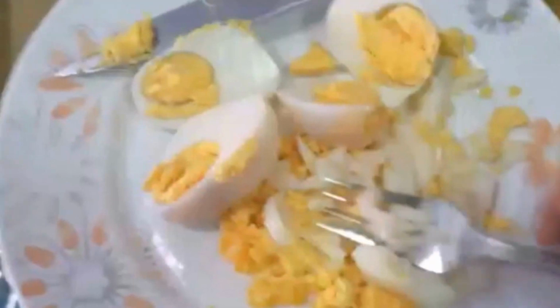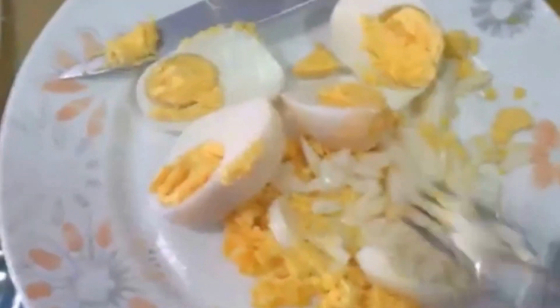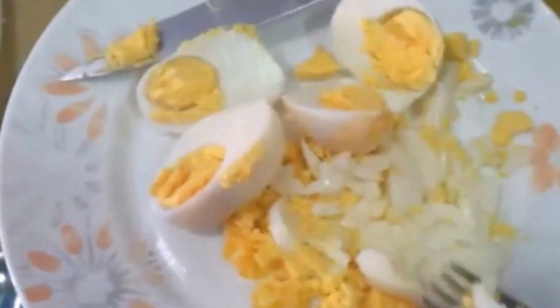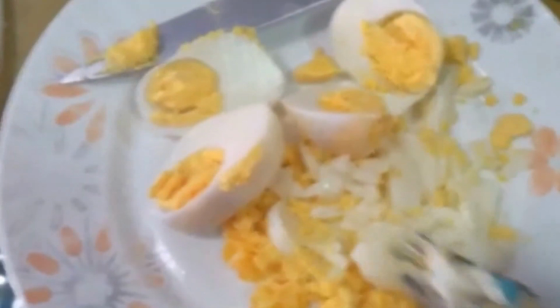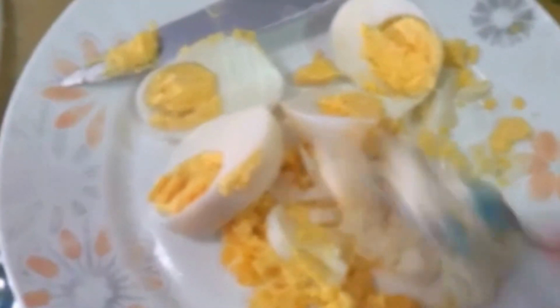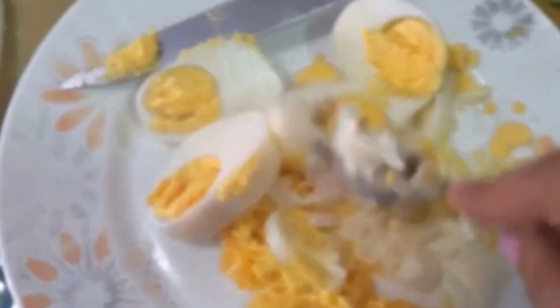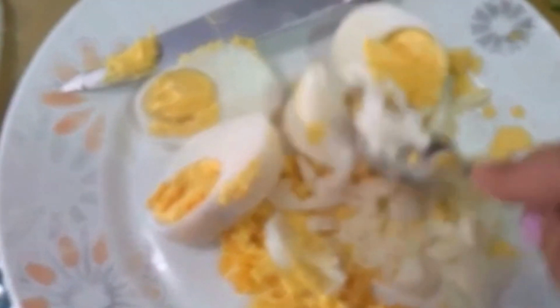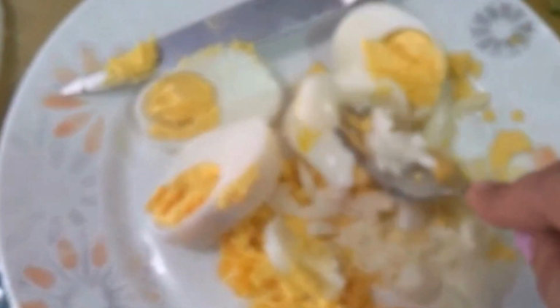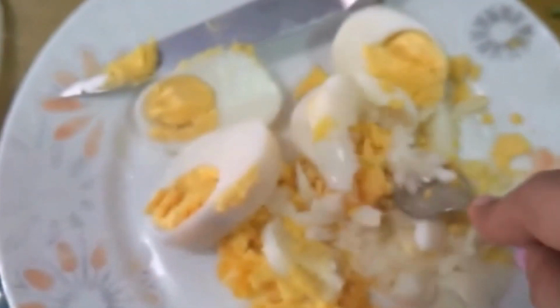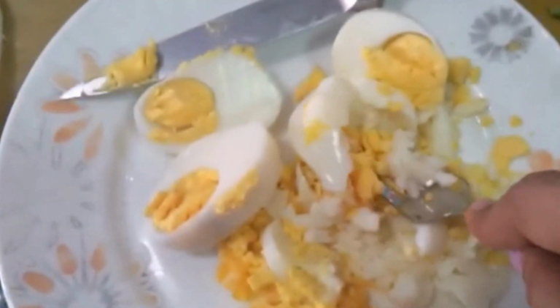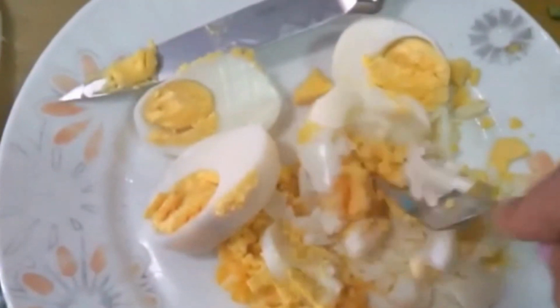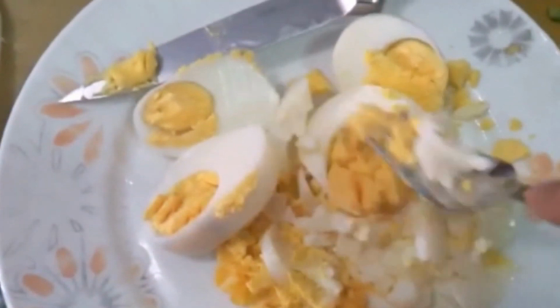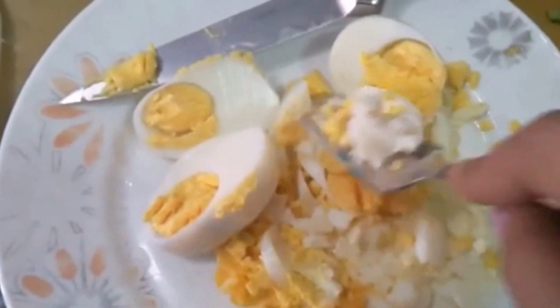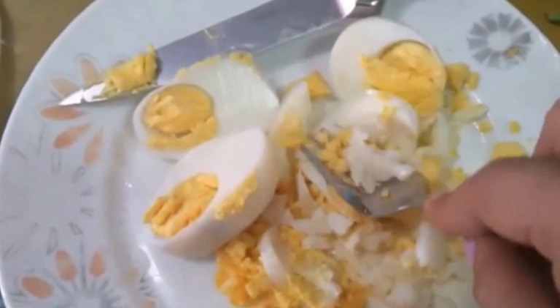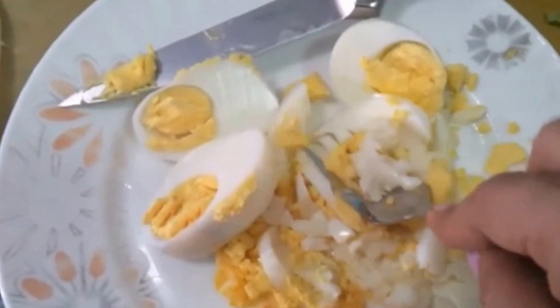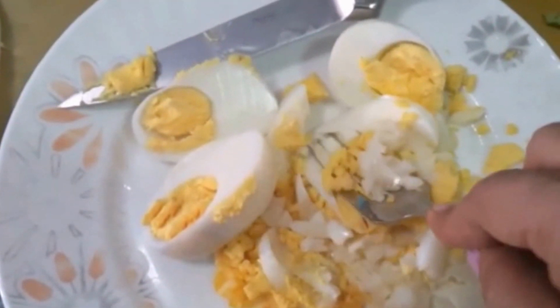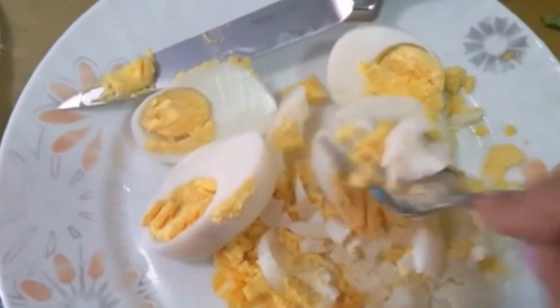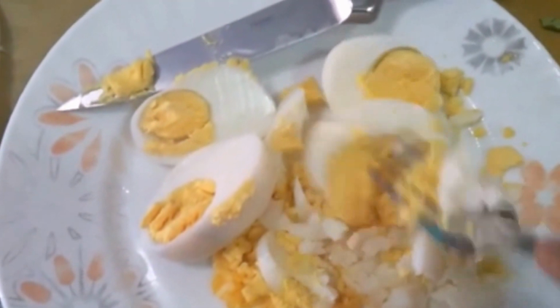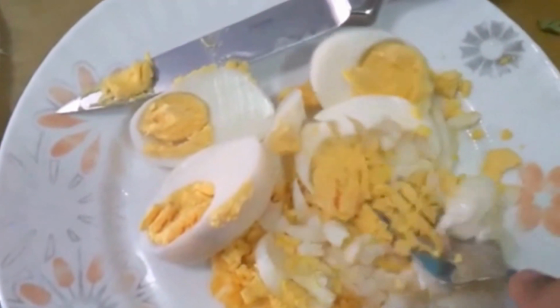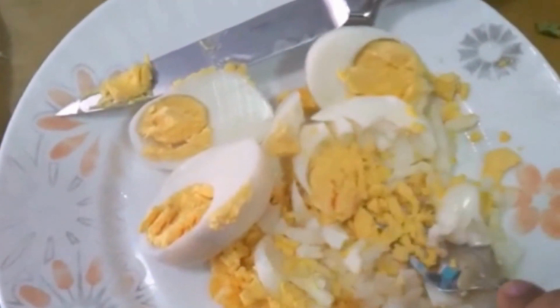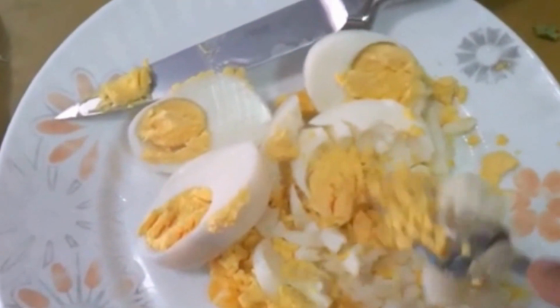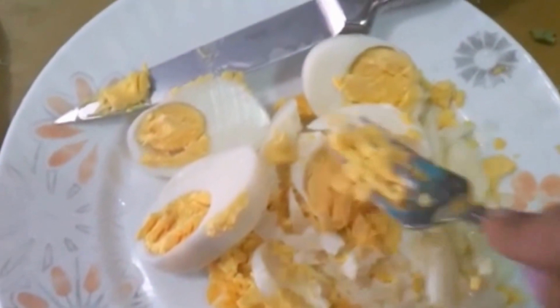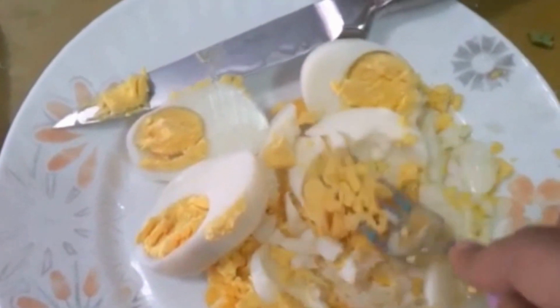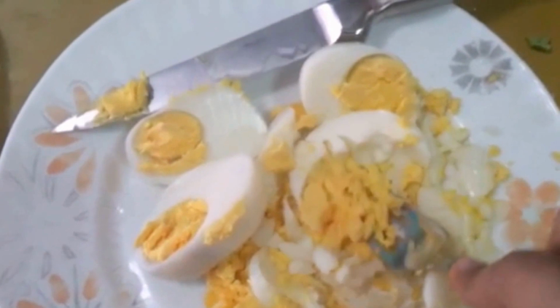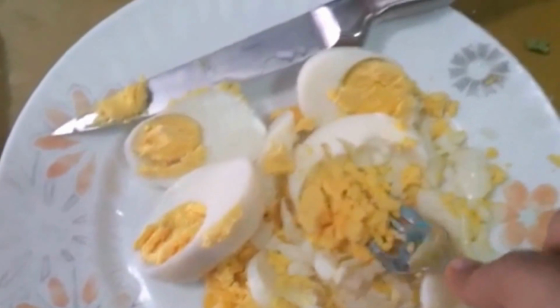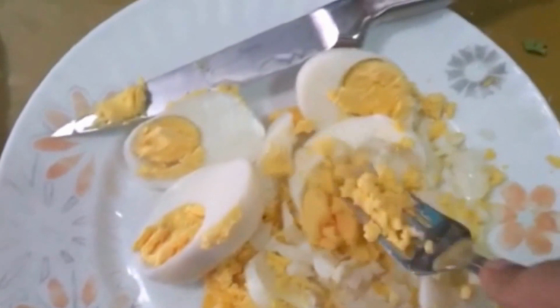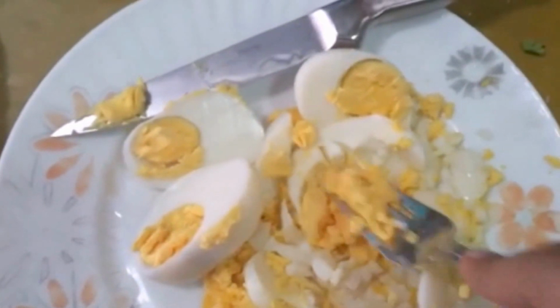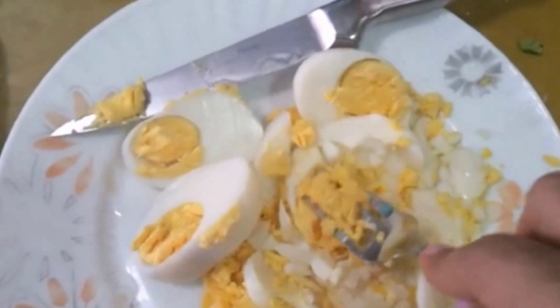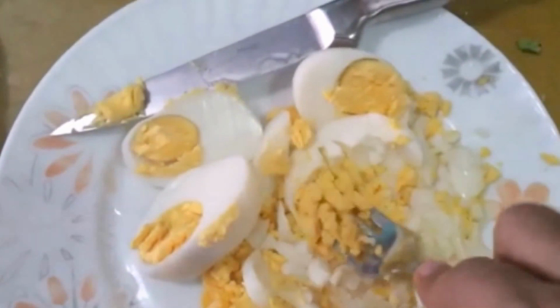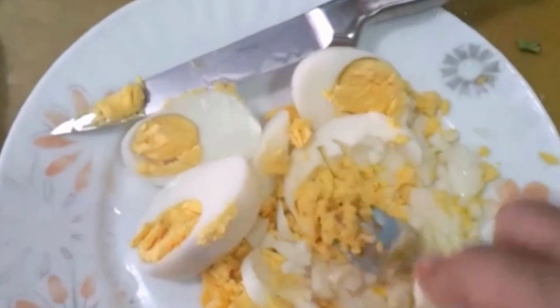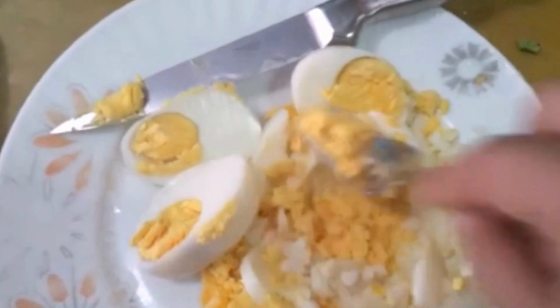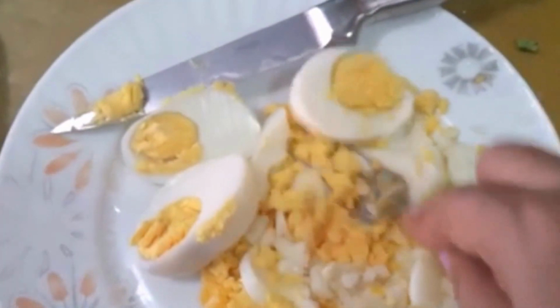The next step is to just mash the boiled egg with a fork and slide it out.